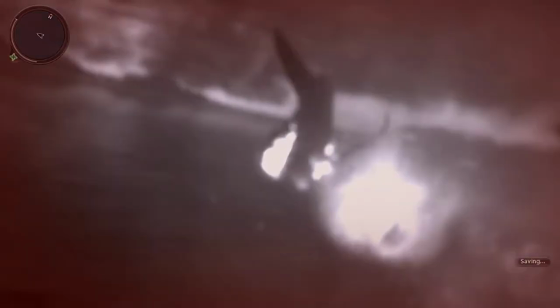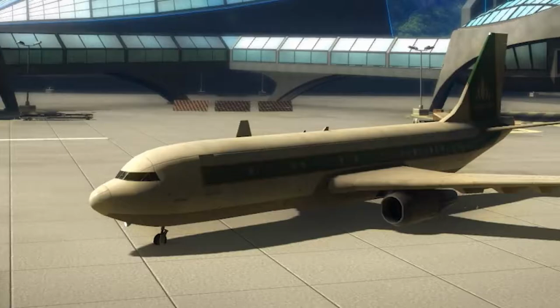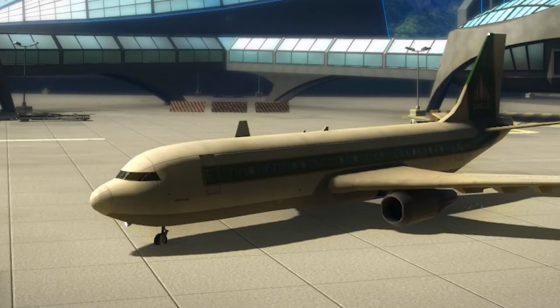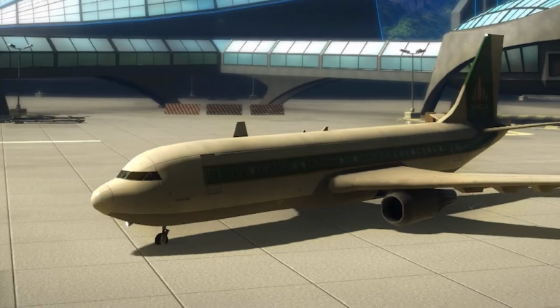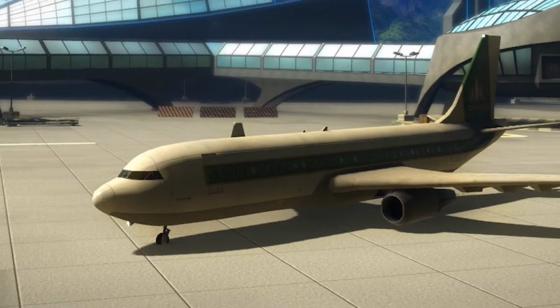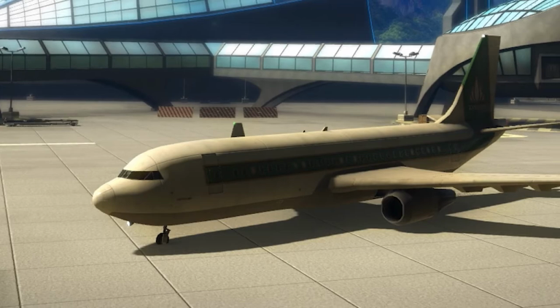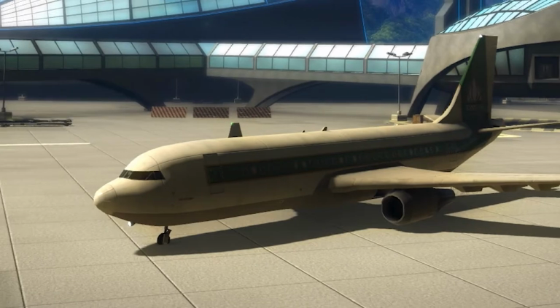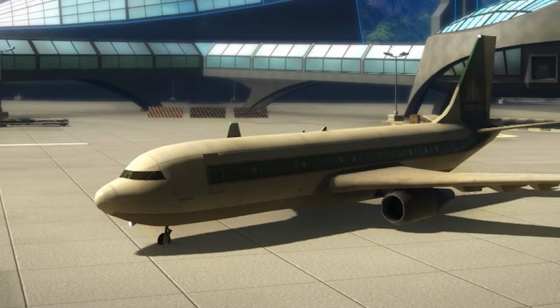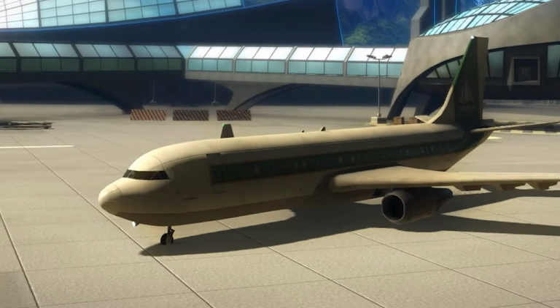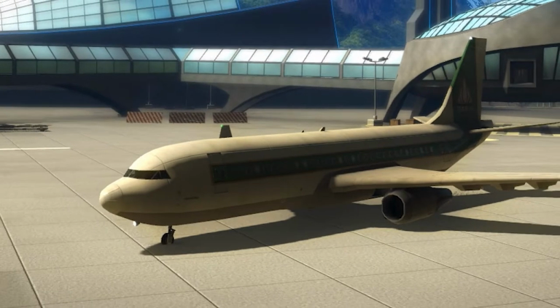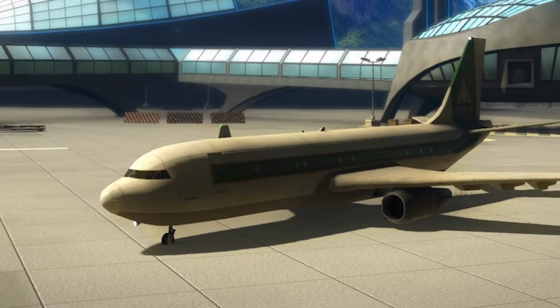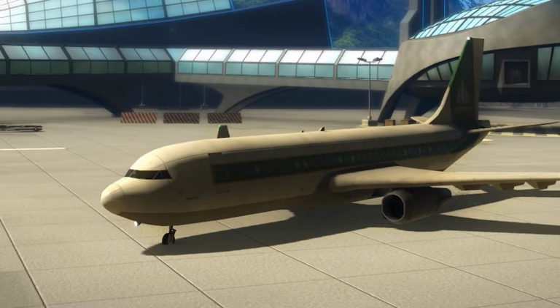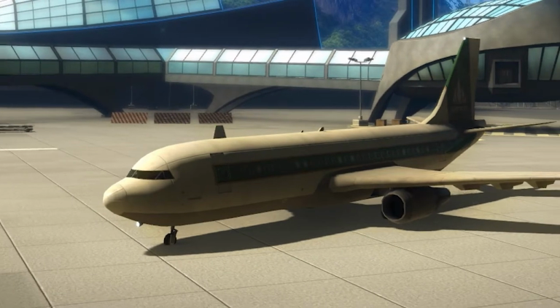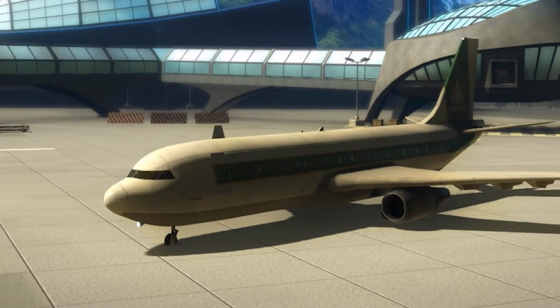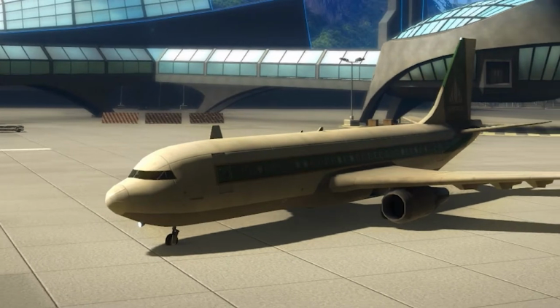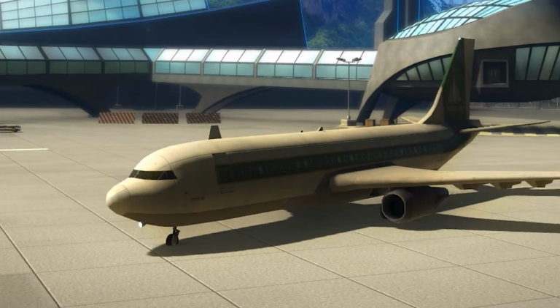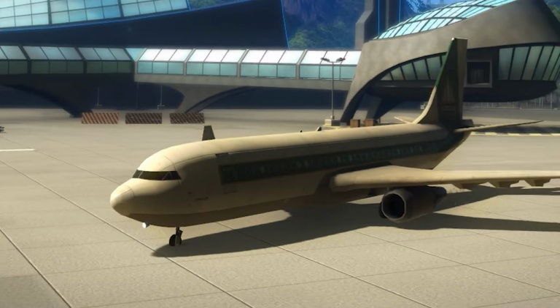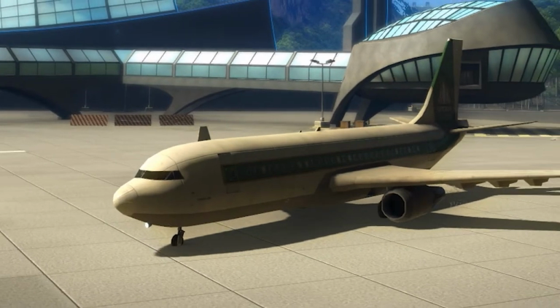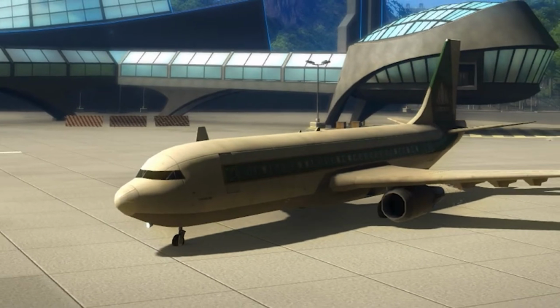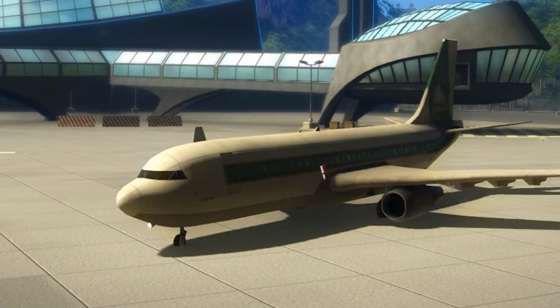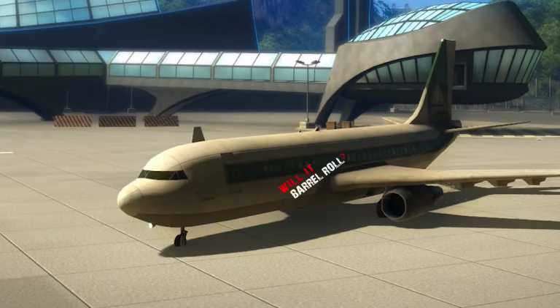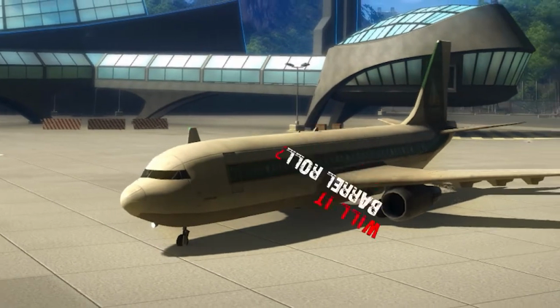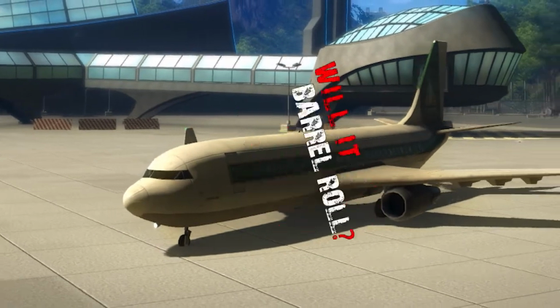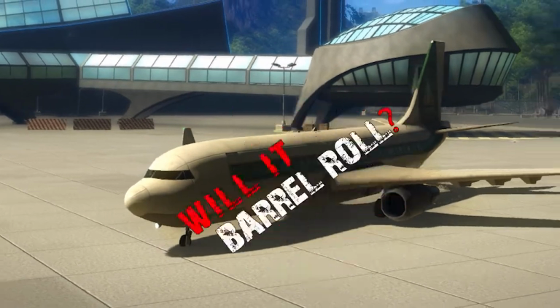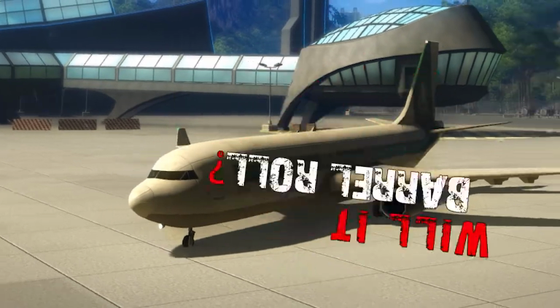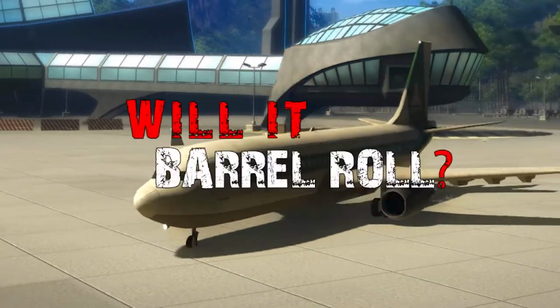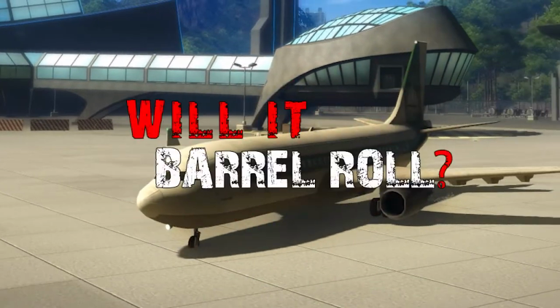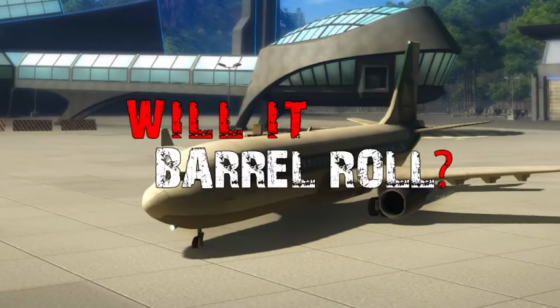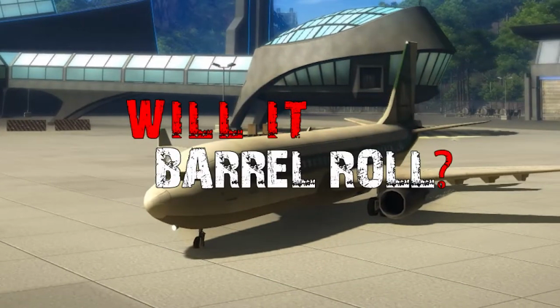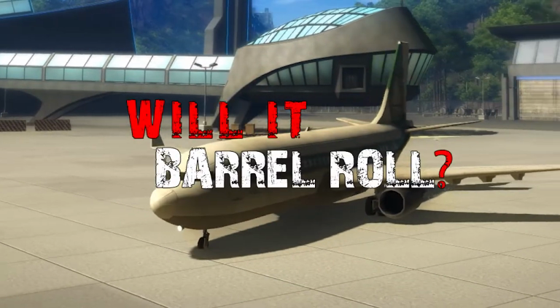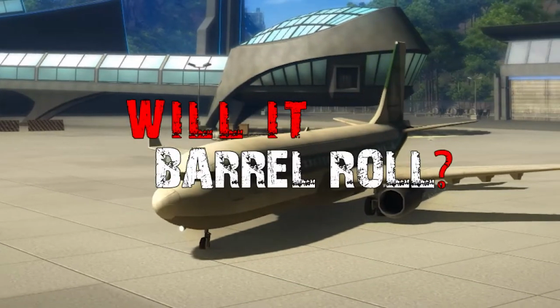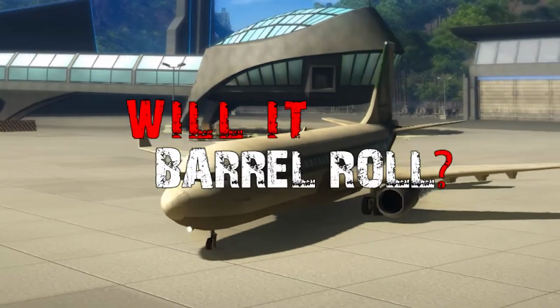So, after many attempts, we have to ask: will it barrel roll?